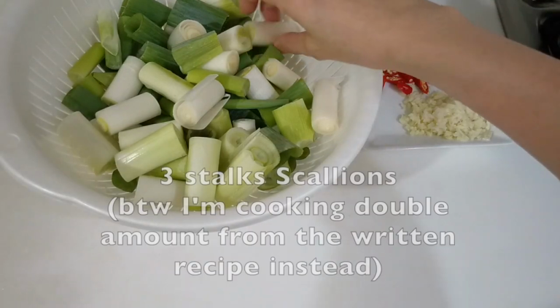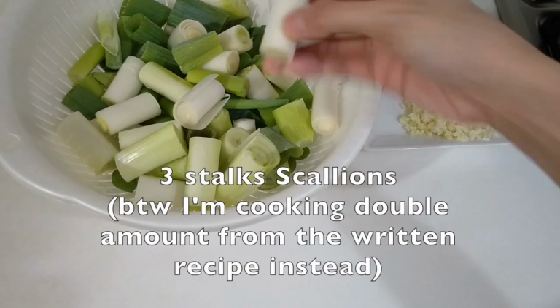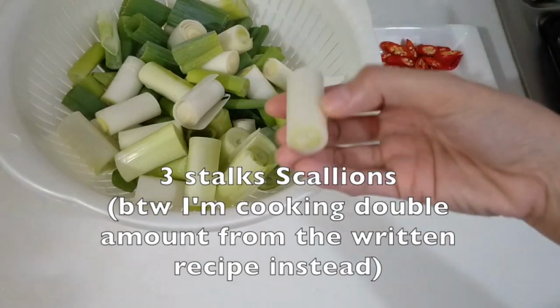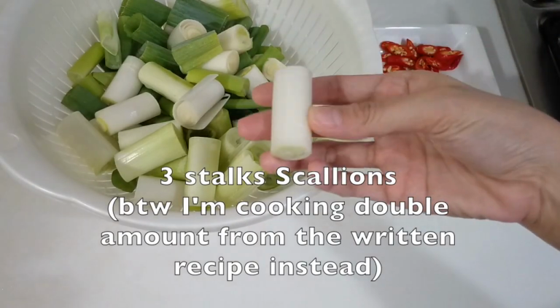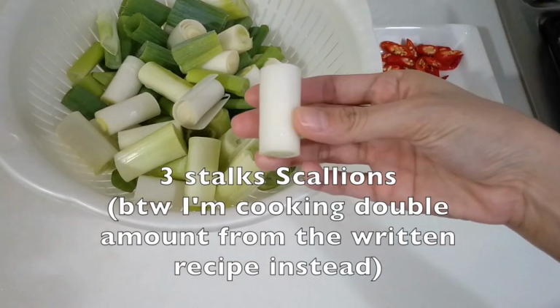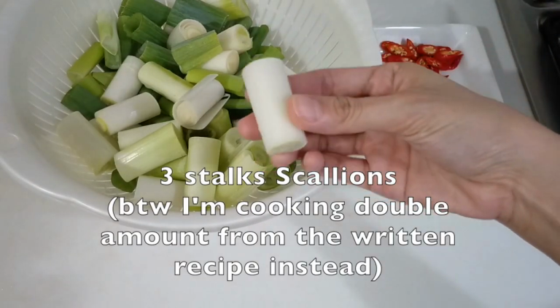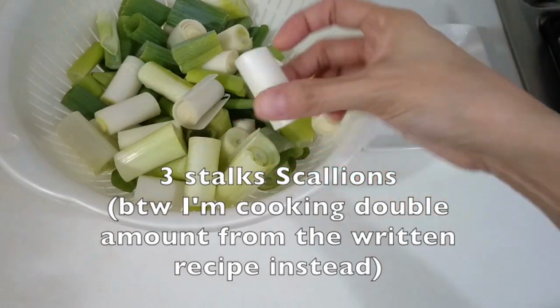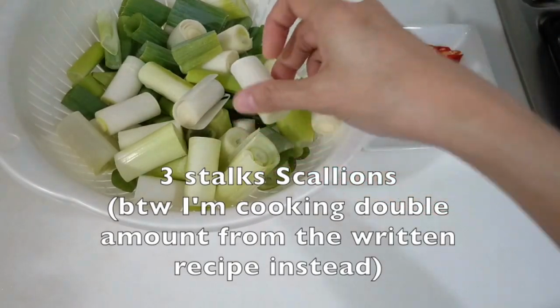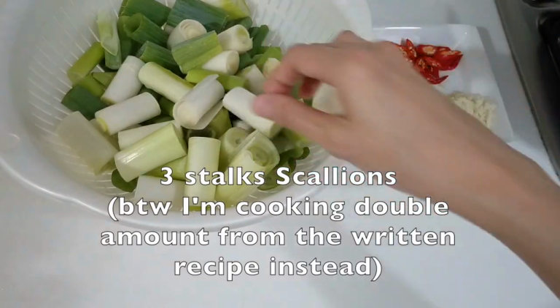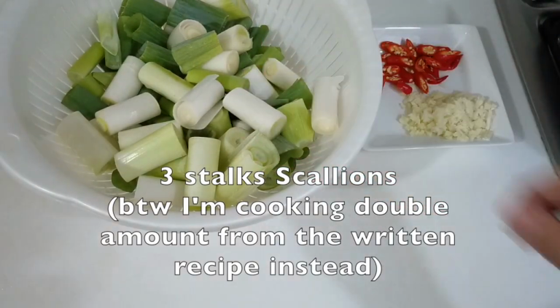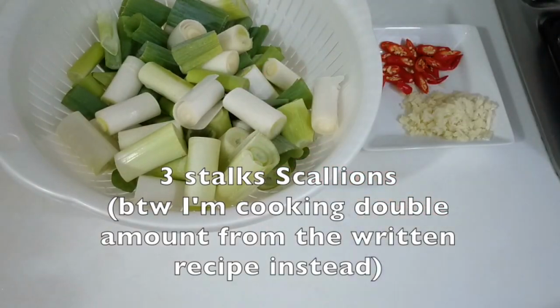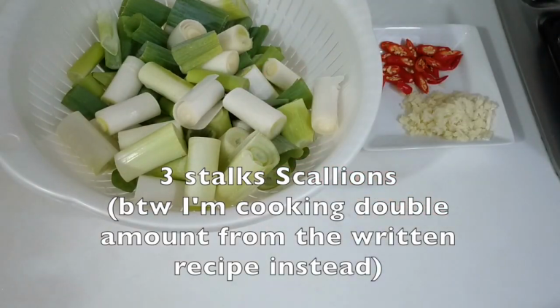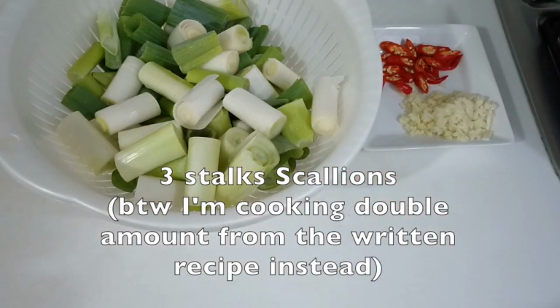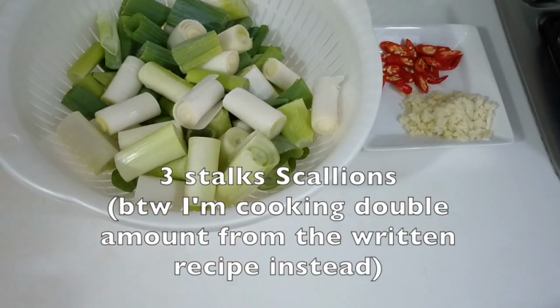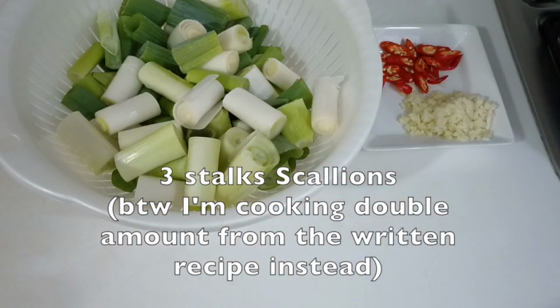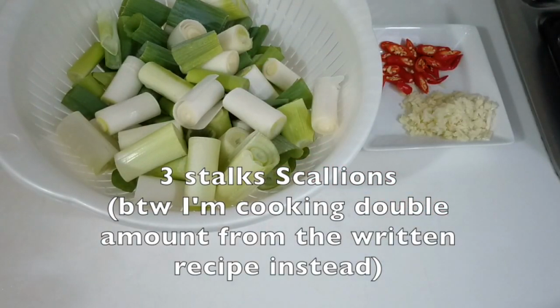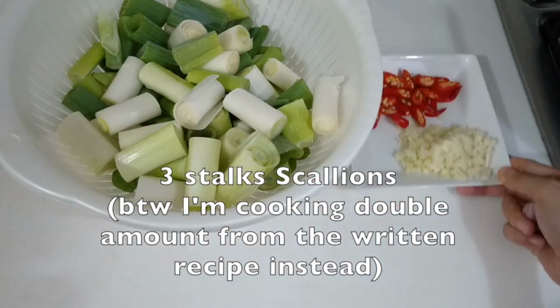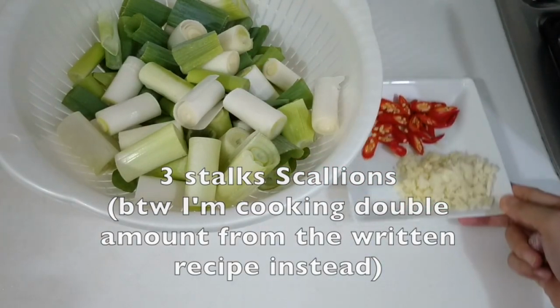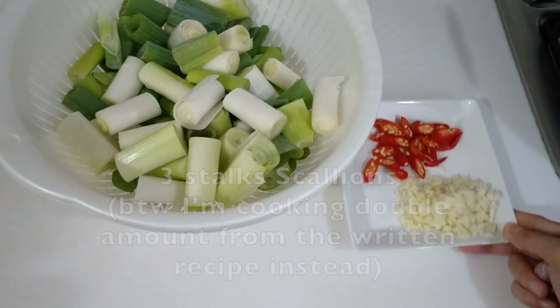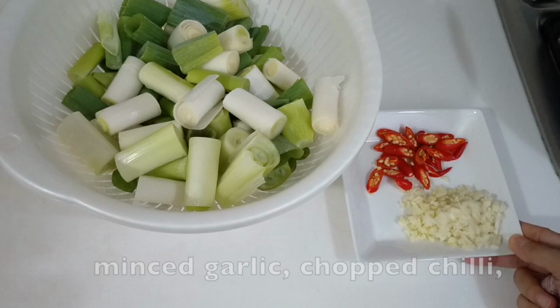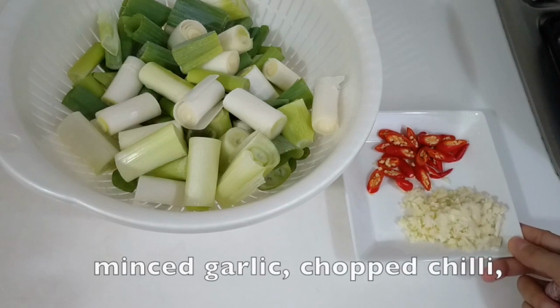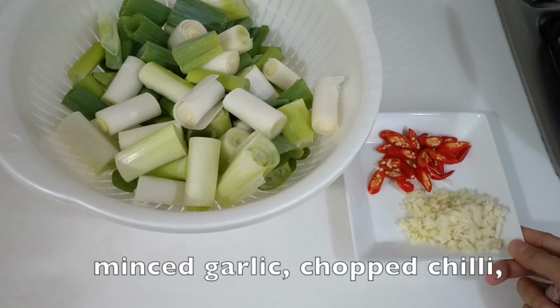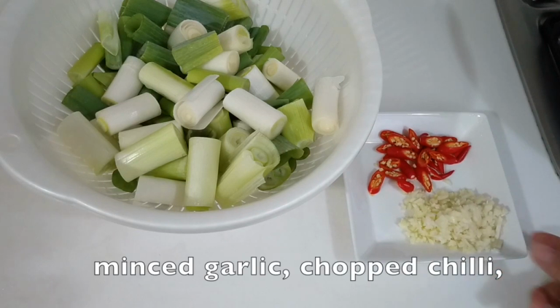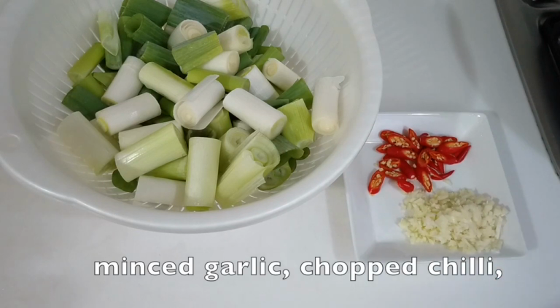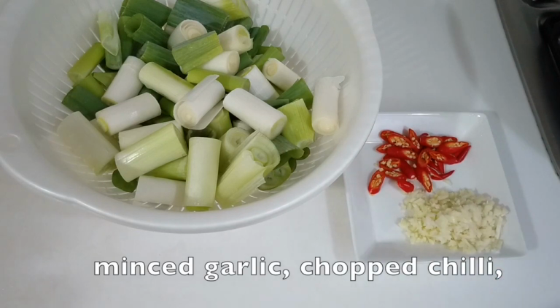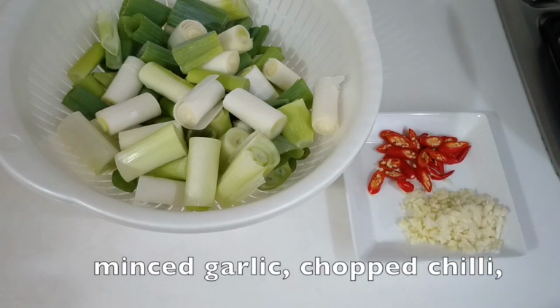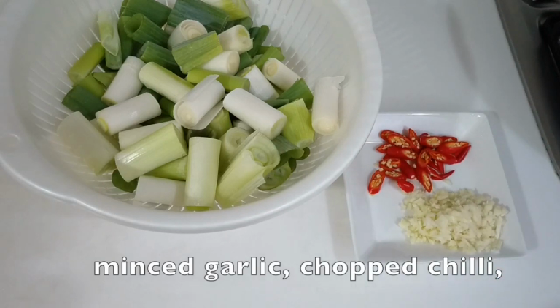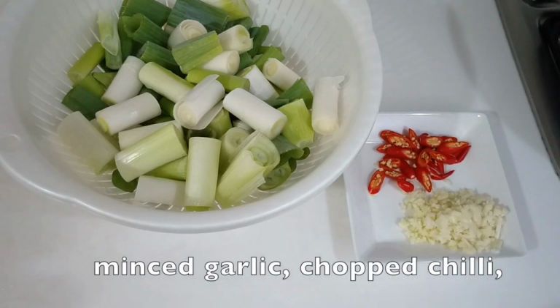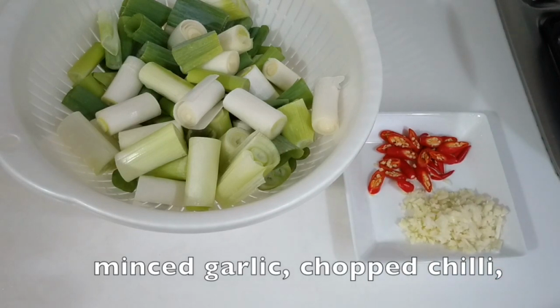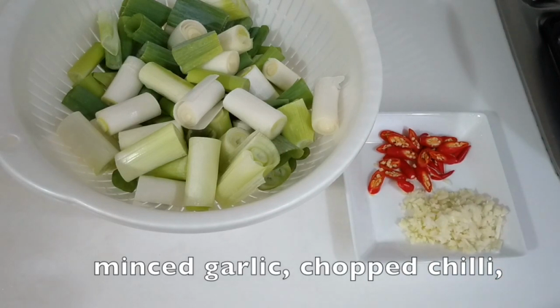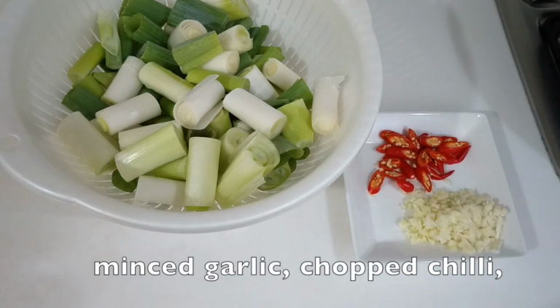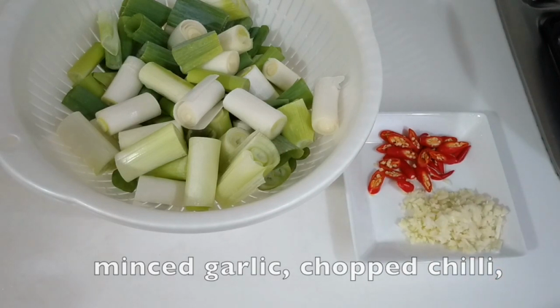First, let's cut the scallions into long pieces. And also prepare some minced garlic and chop some chili.